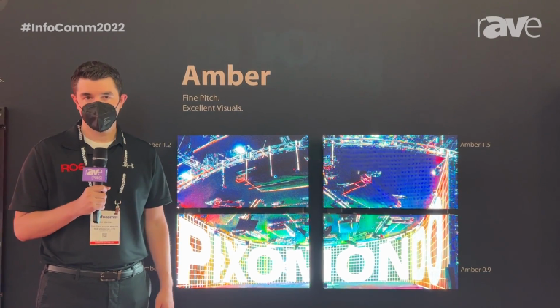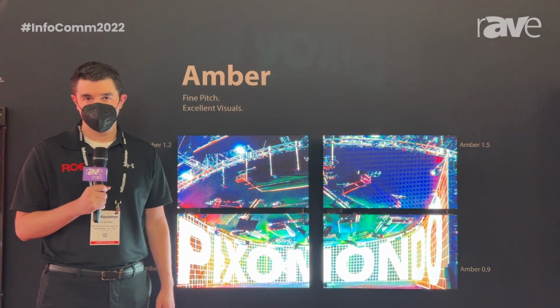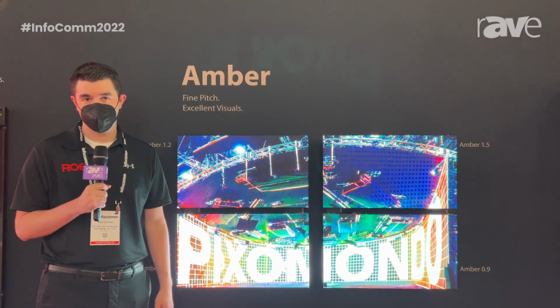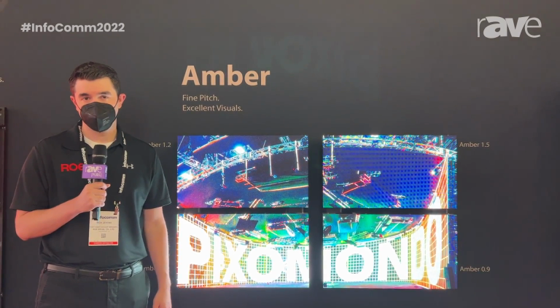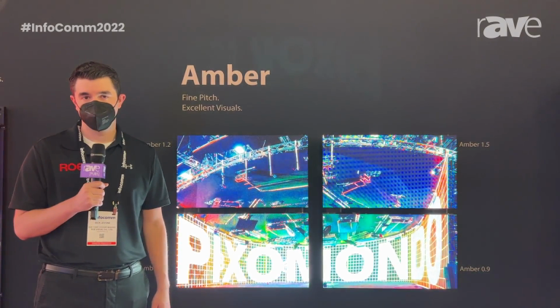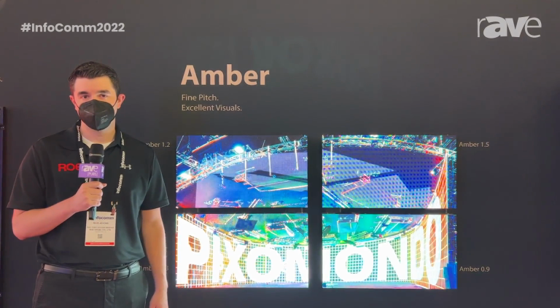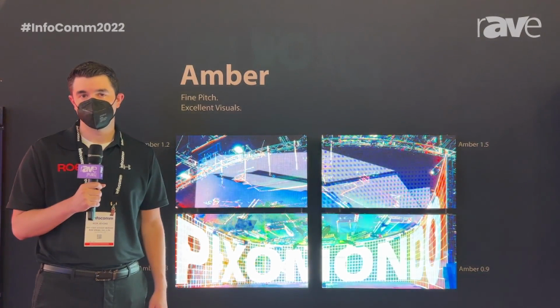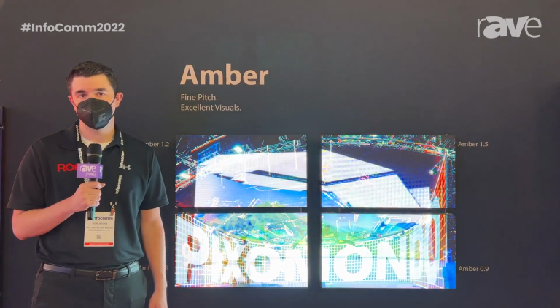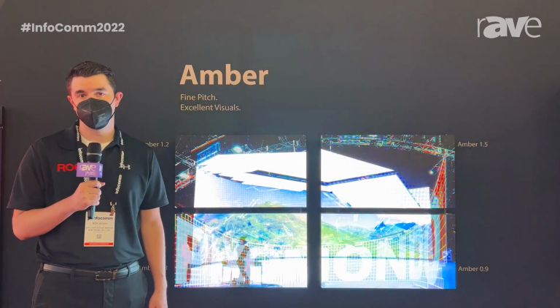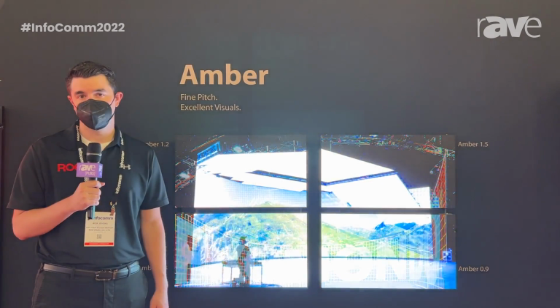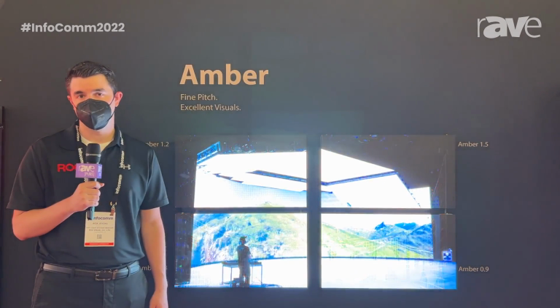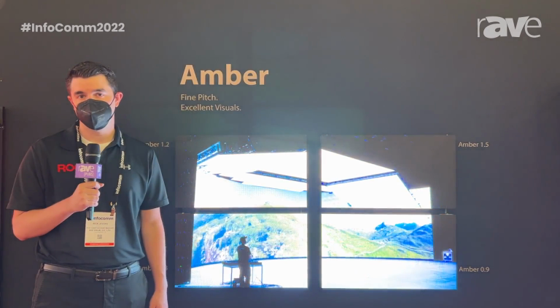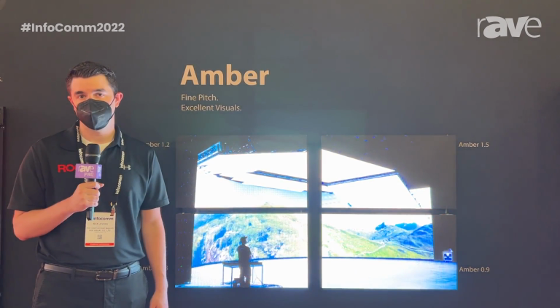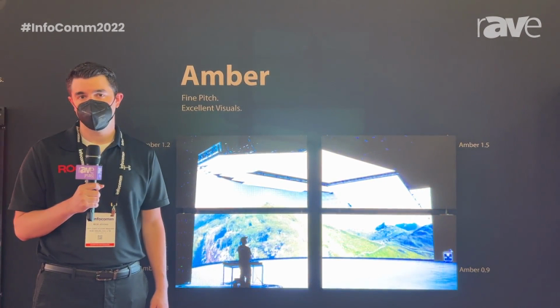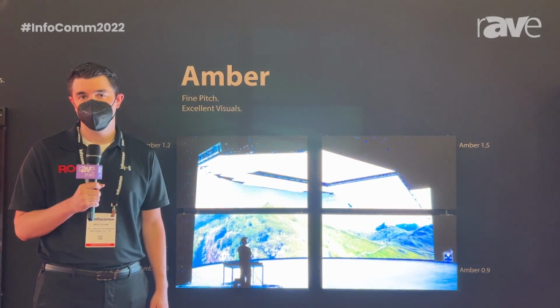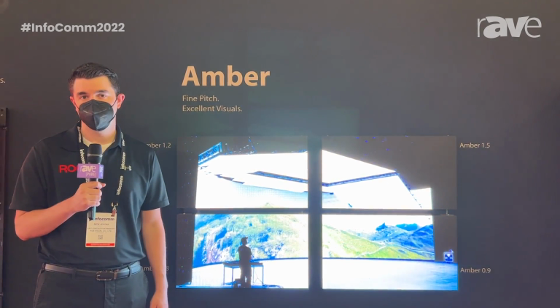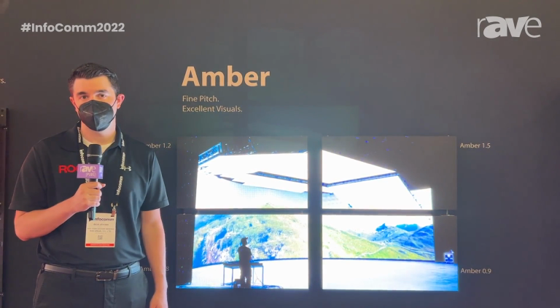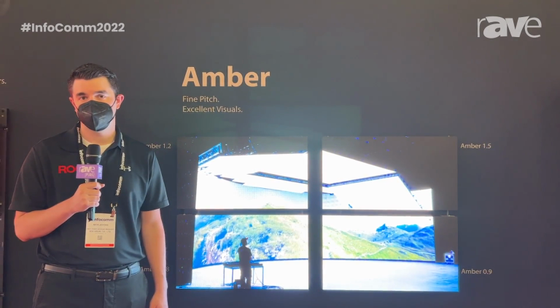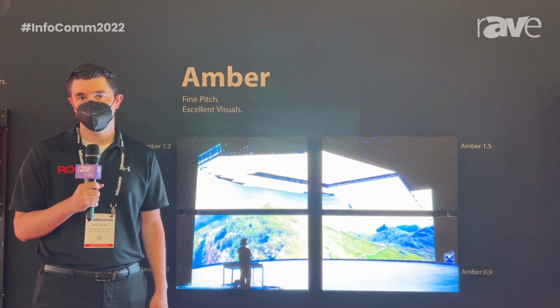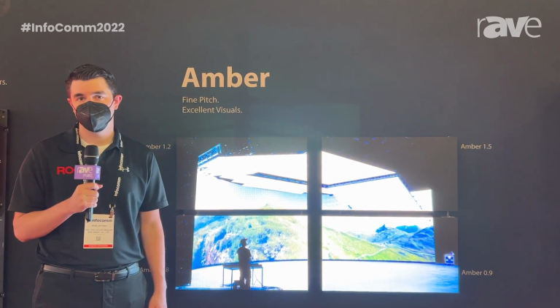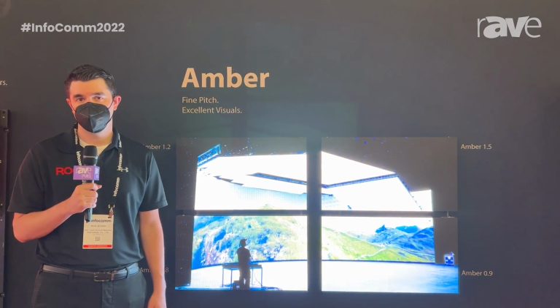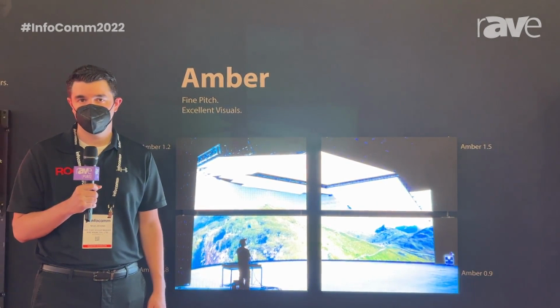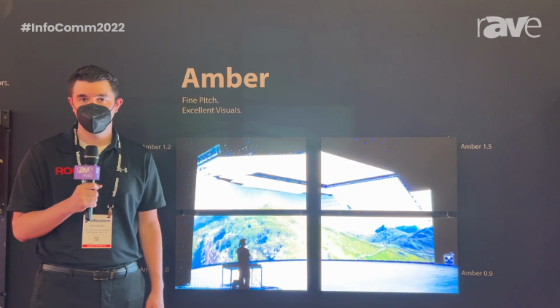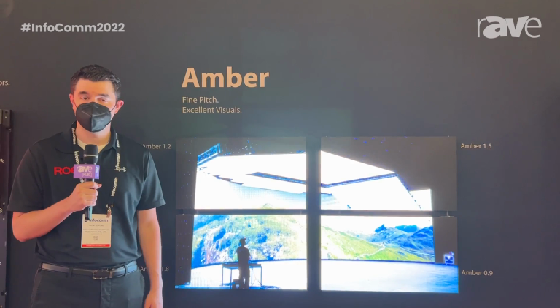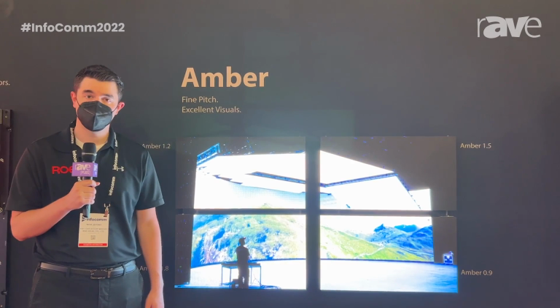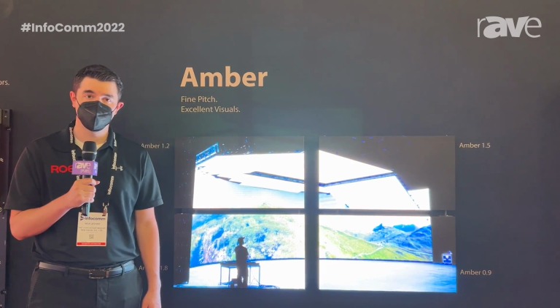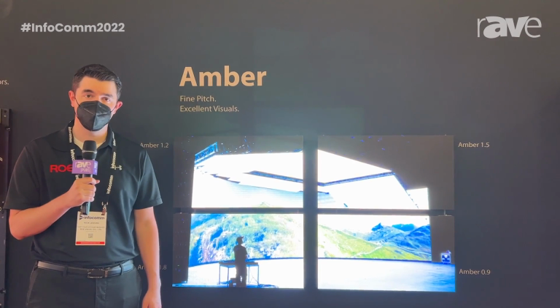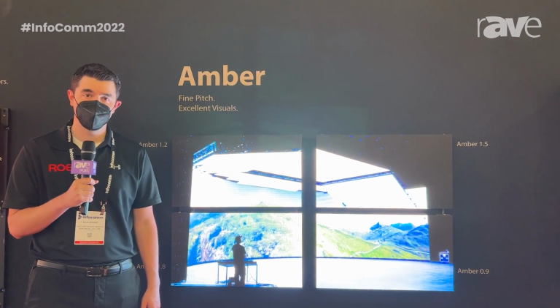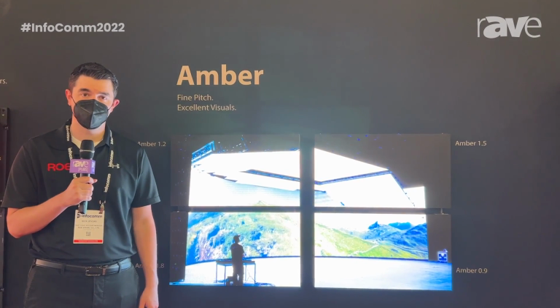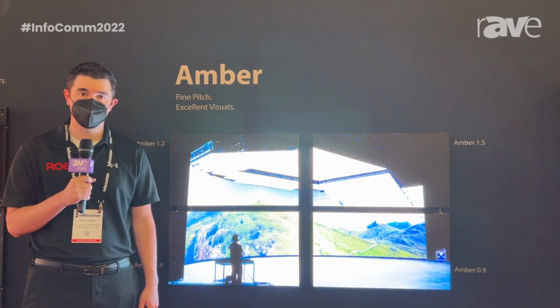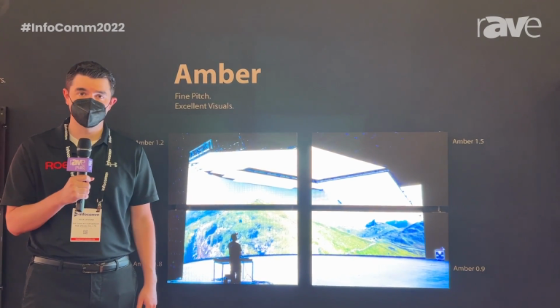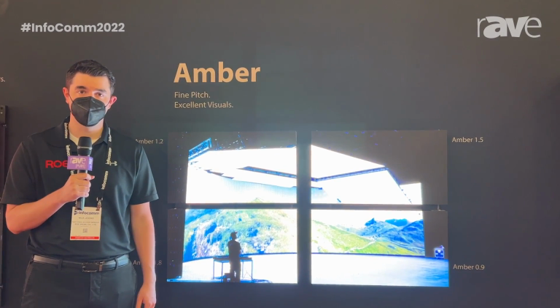Hello, I'm Nick with RoeVisual, here in the North Hall of Infocom at Booth 833. I'm going to talk to you about the AMBER platform today.